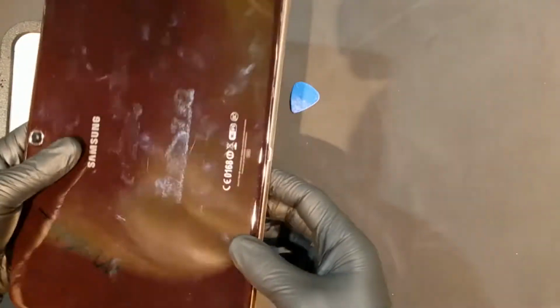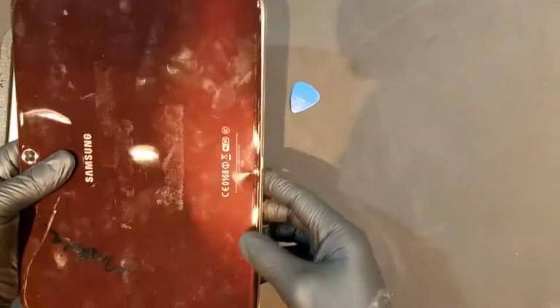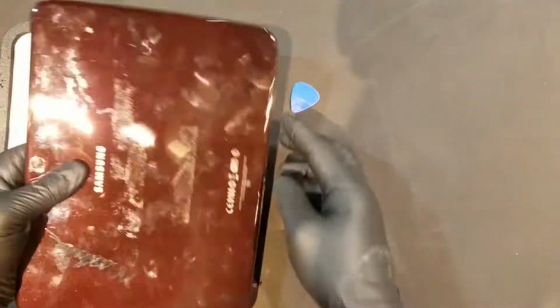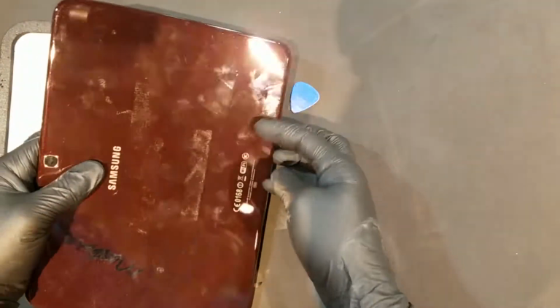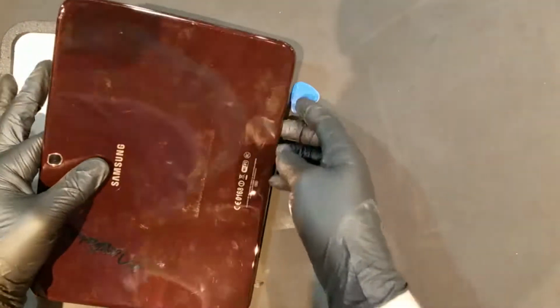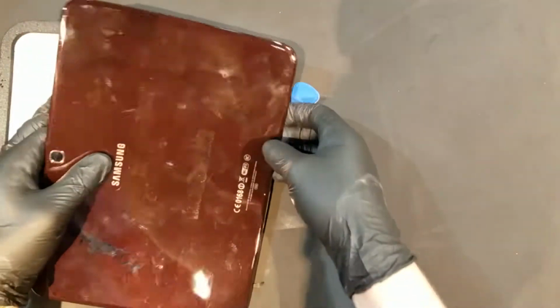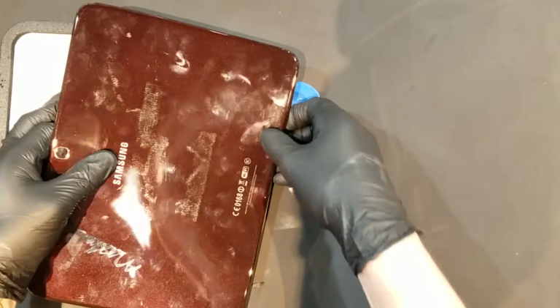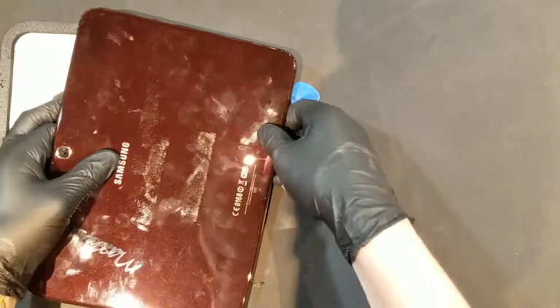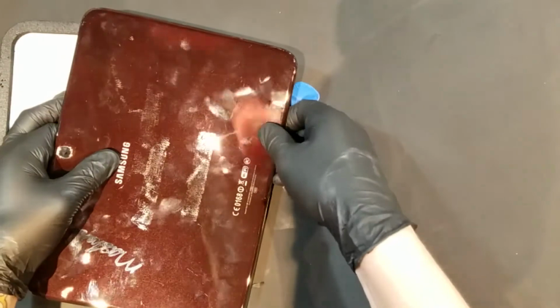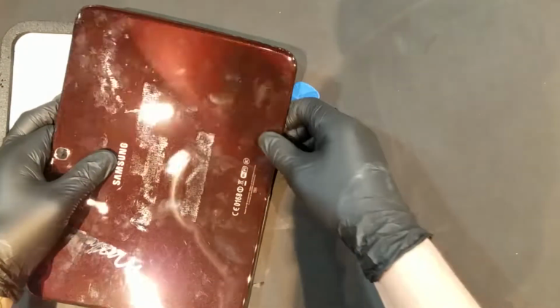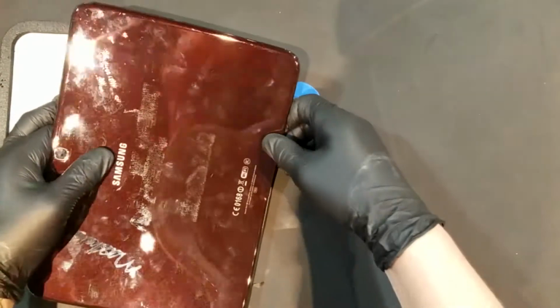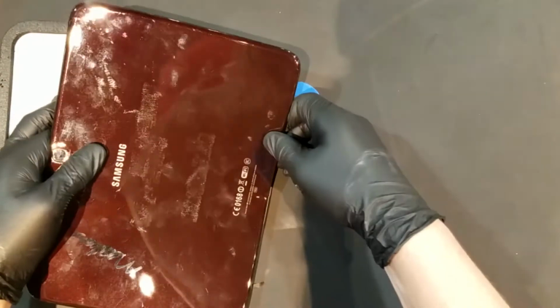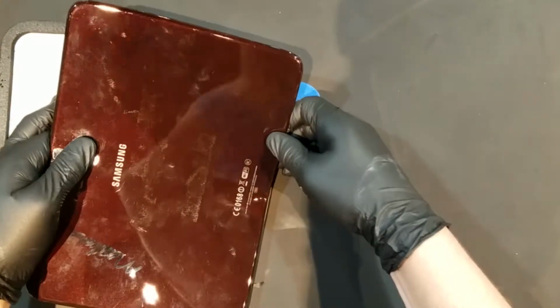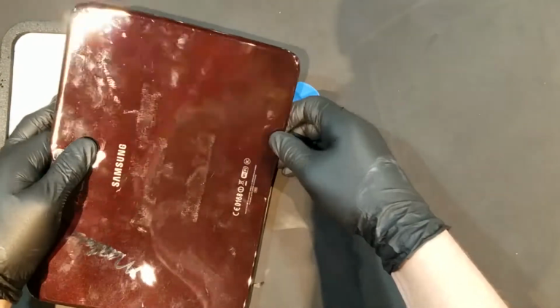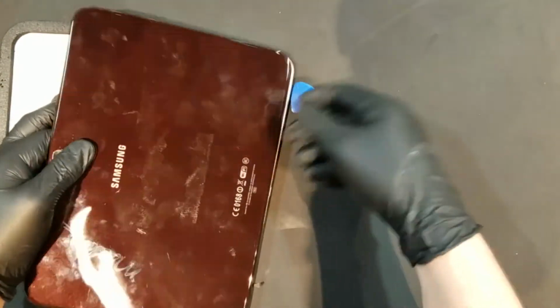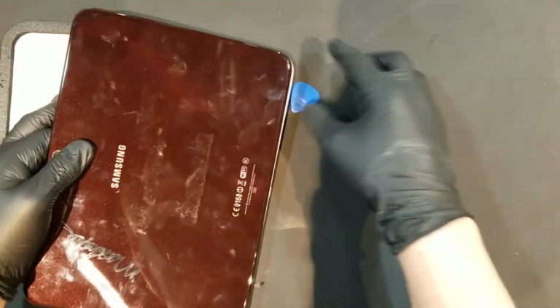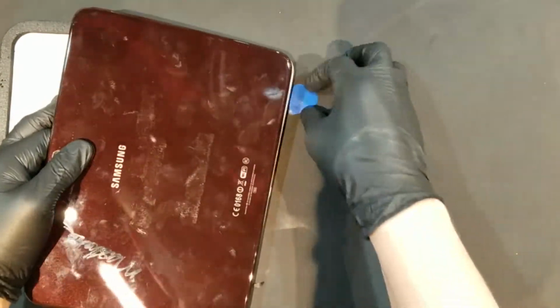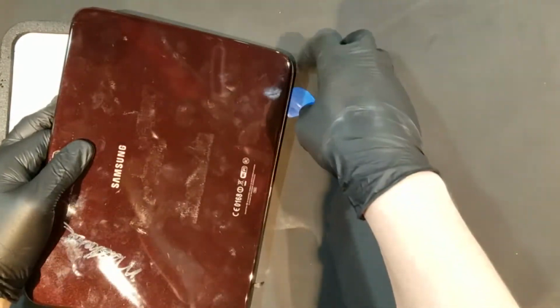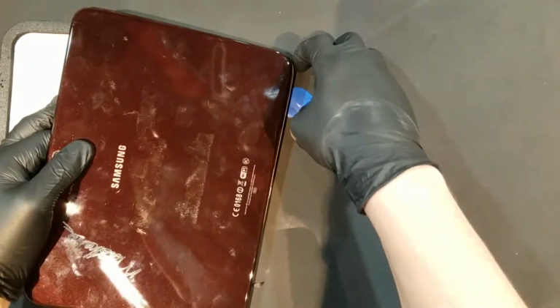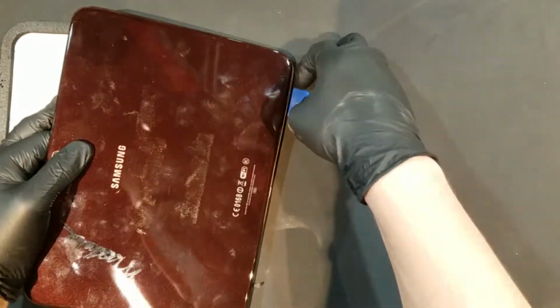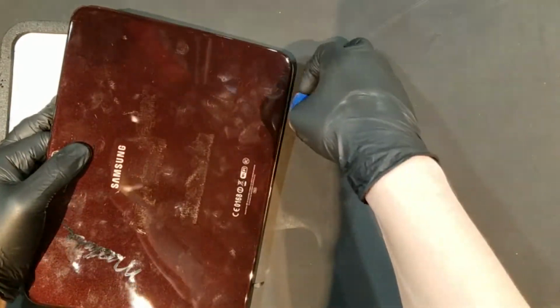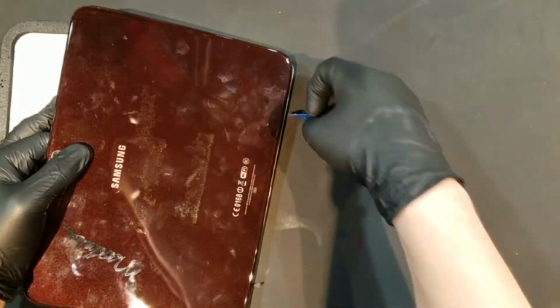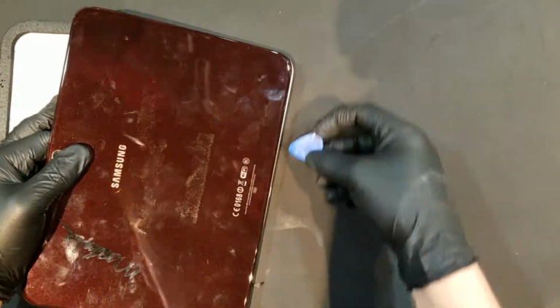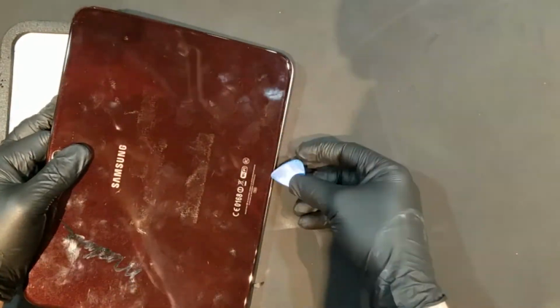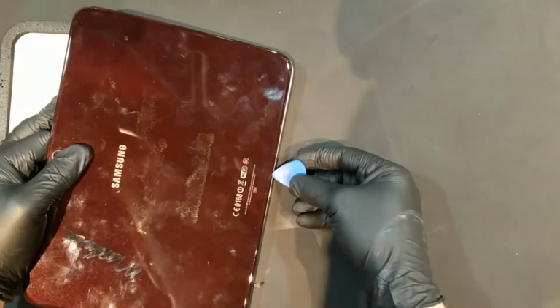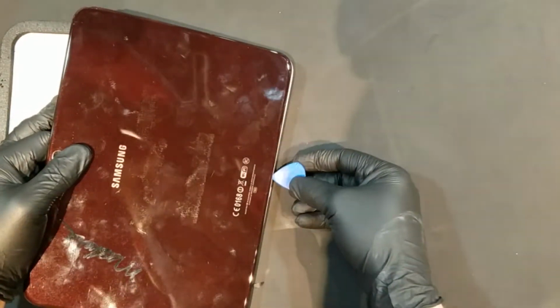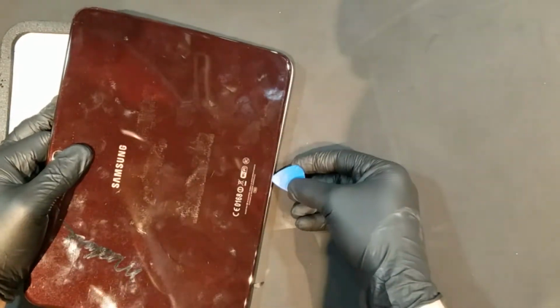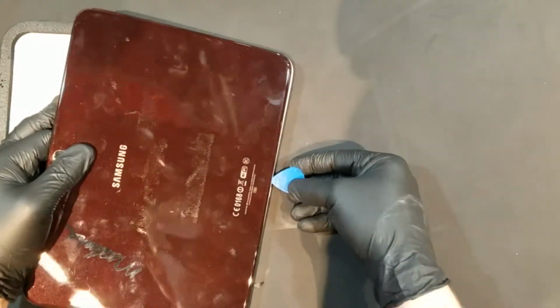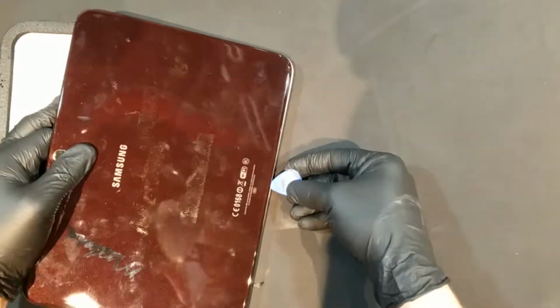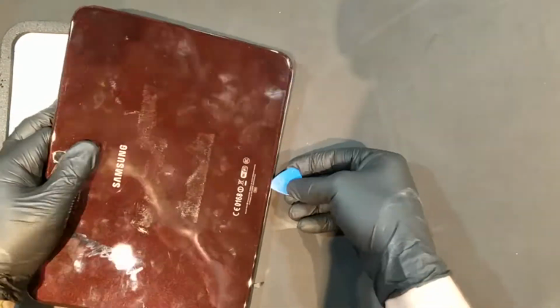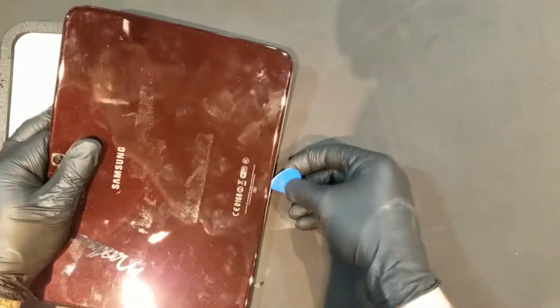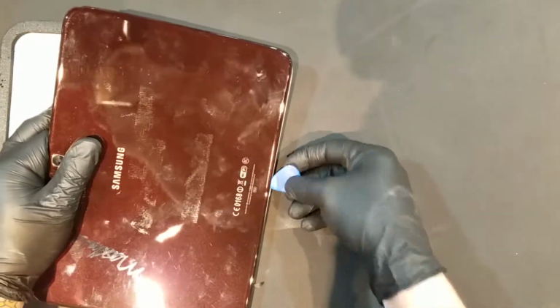Once the back starts to come loose, you can begin to carefully pull it off, making sure not to damage any of the clips in the process.